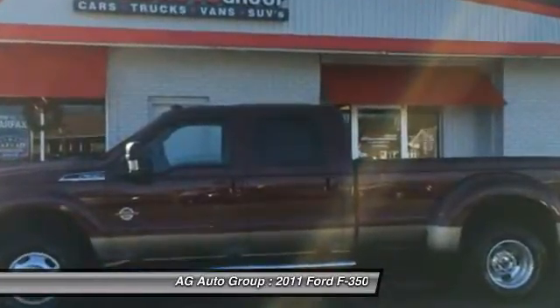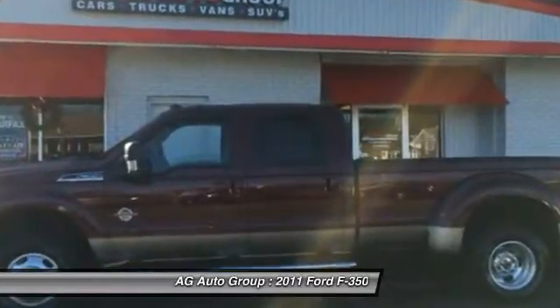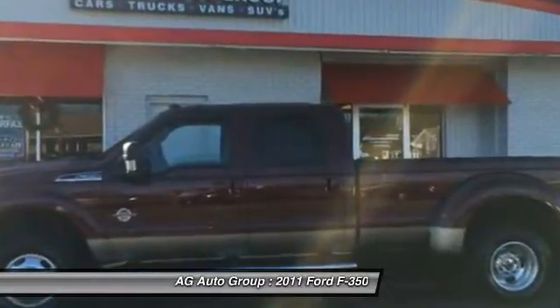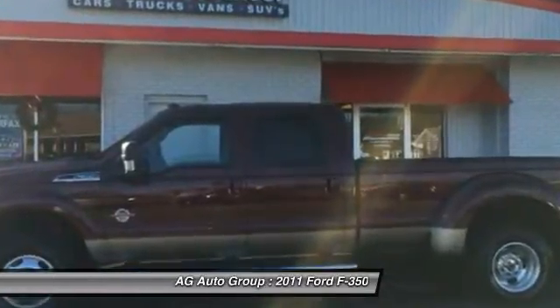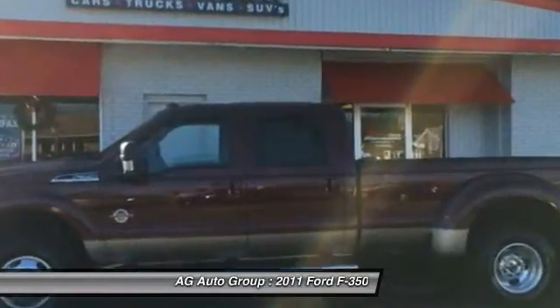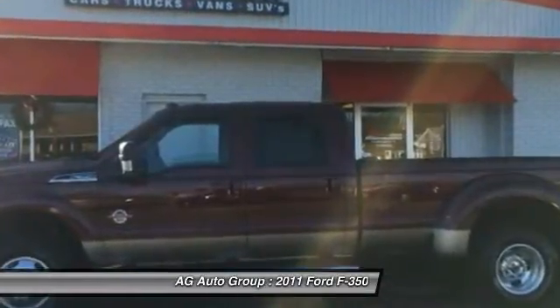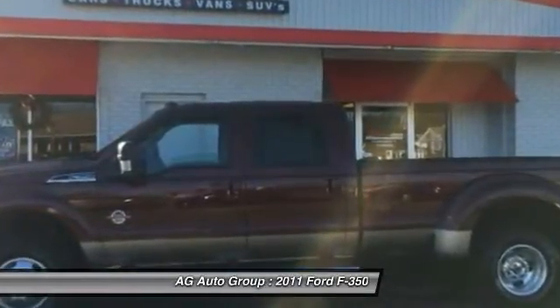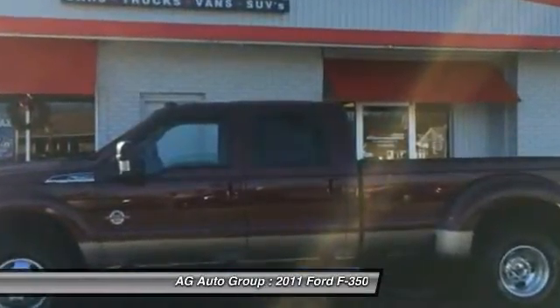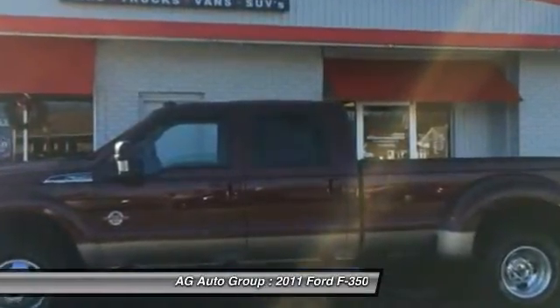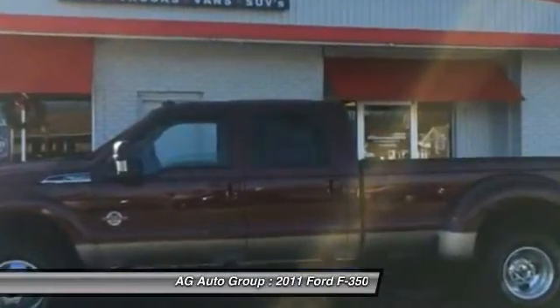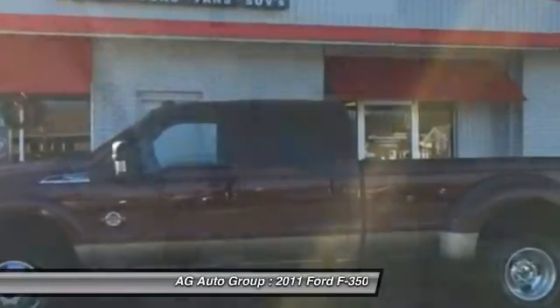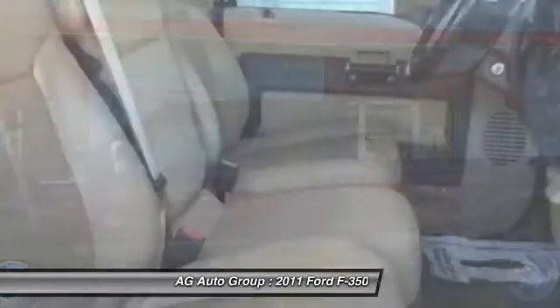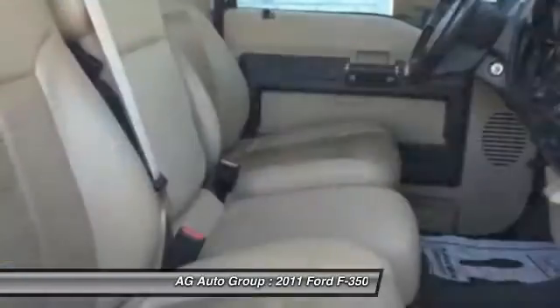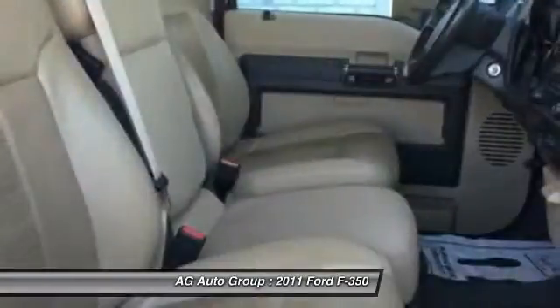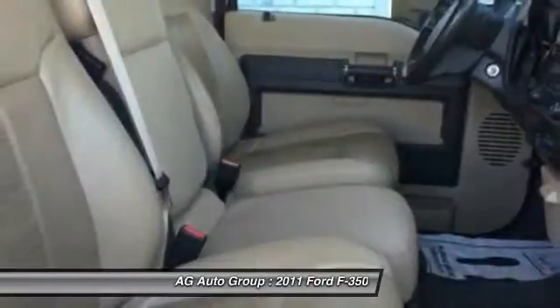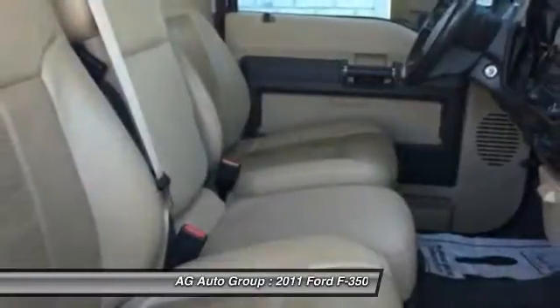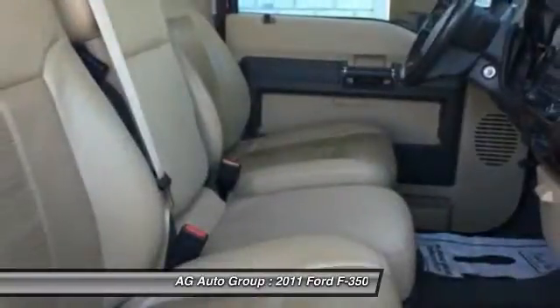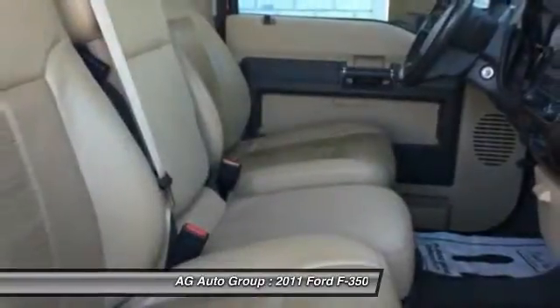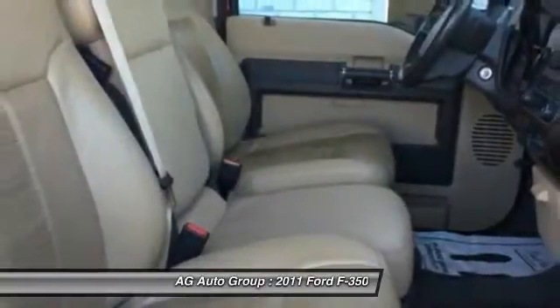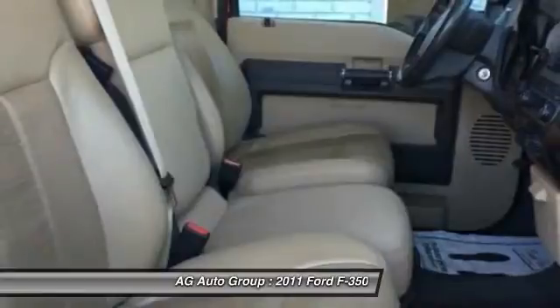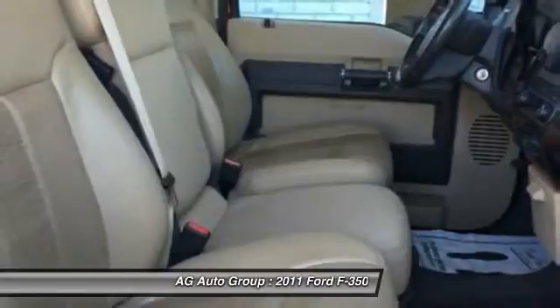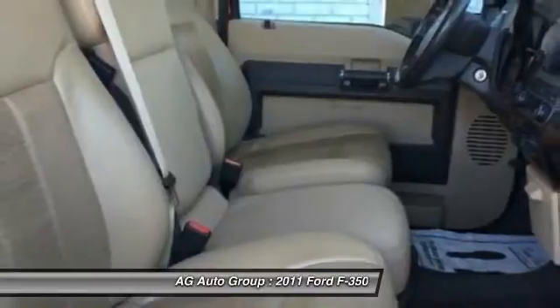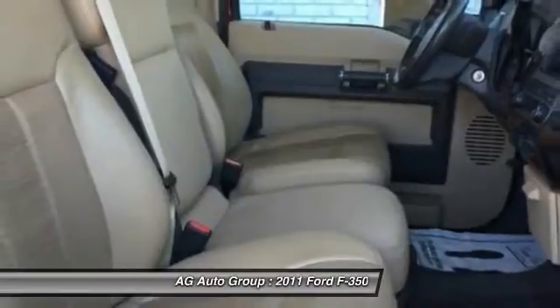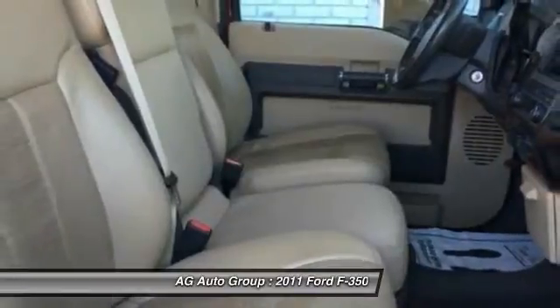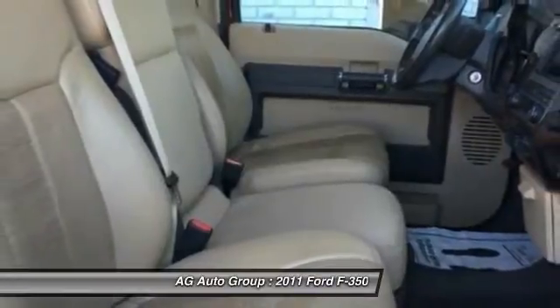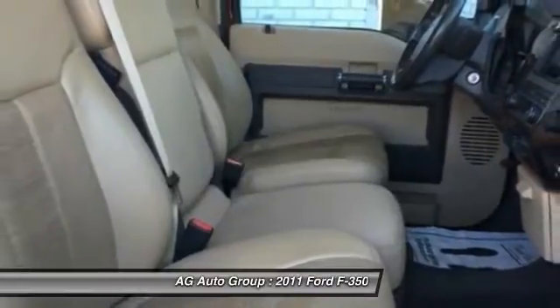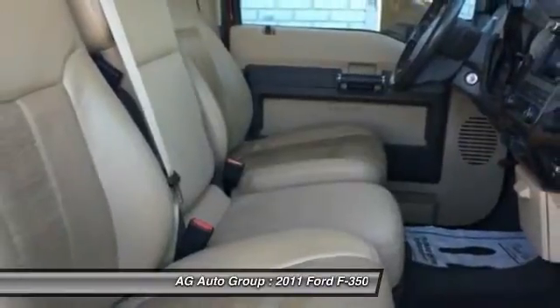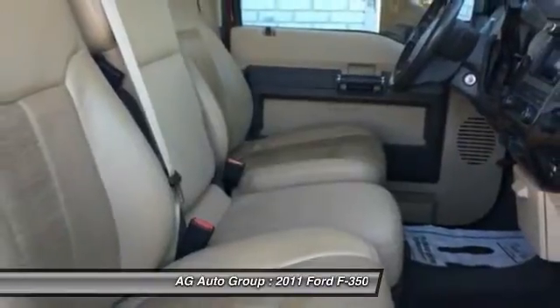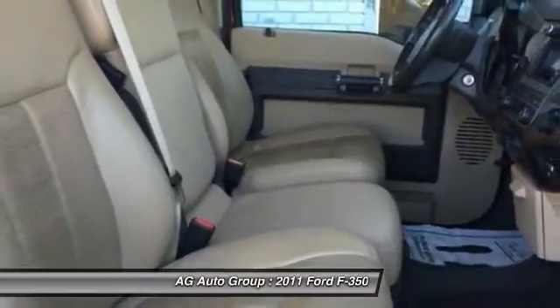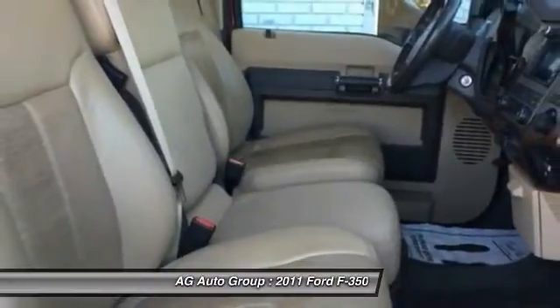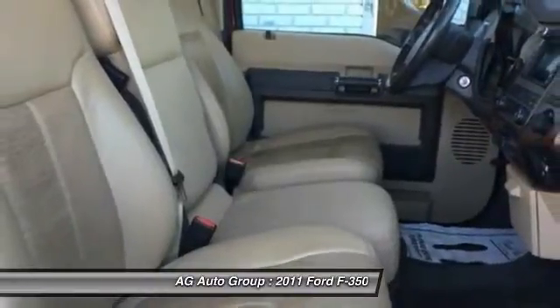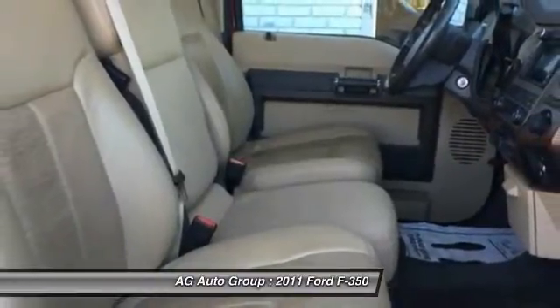Power door locks, fog lights, bed liner, compass, power windows.